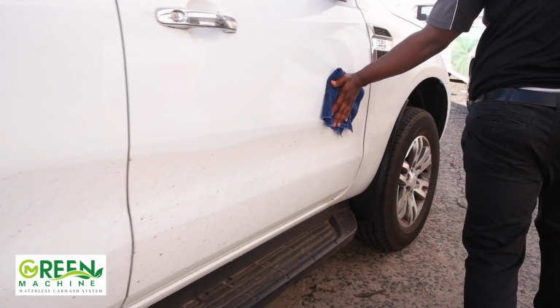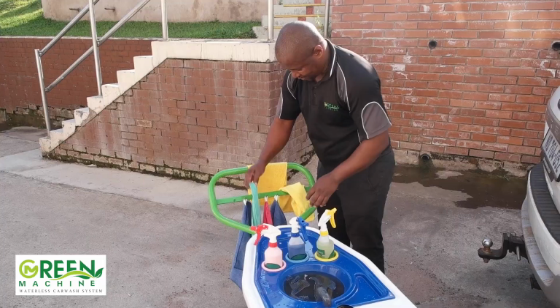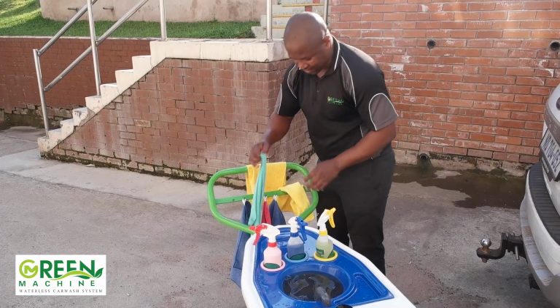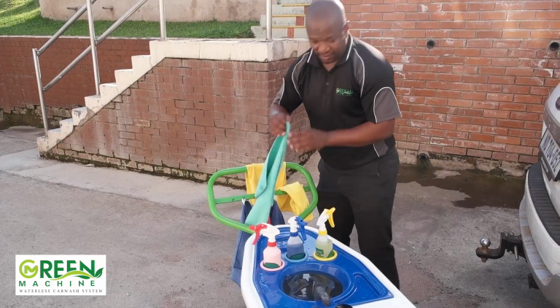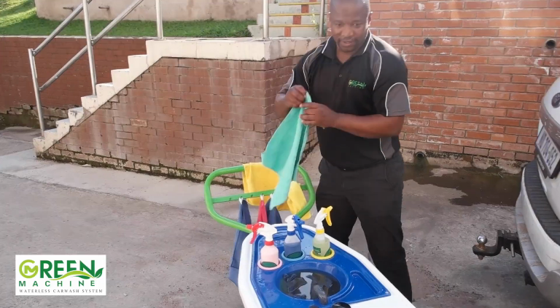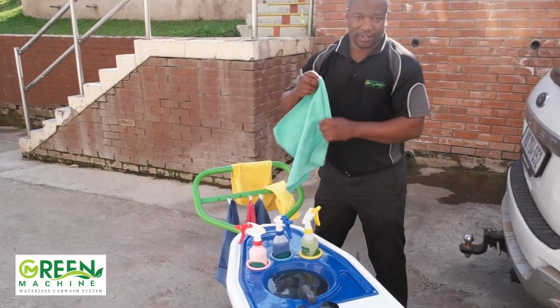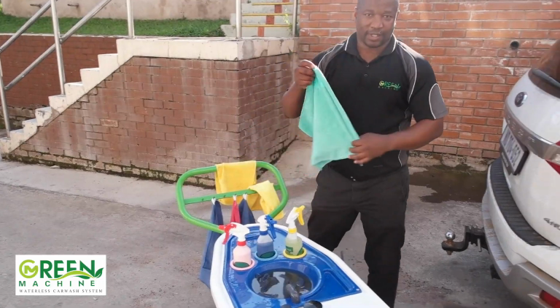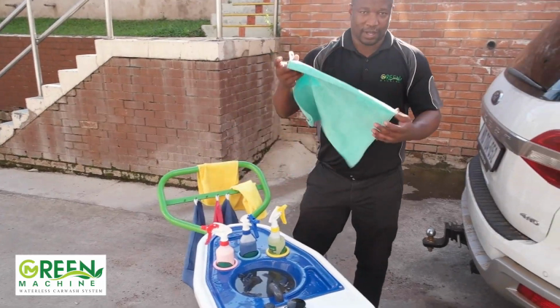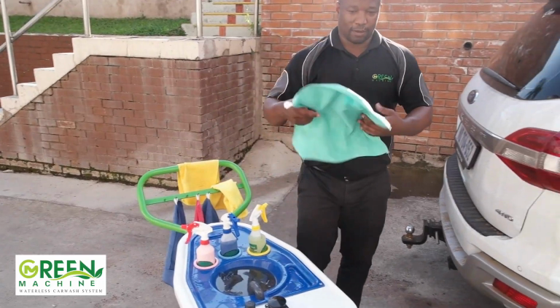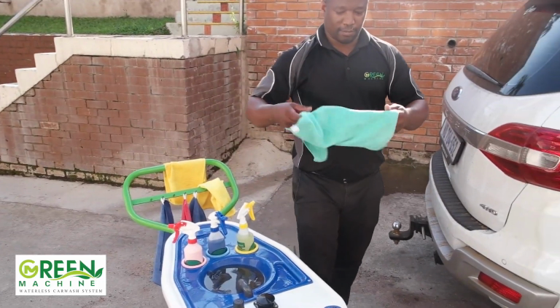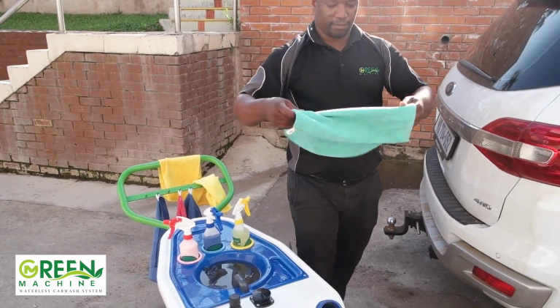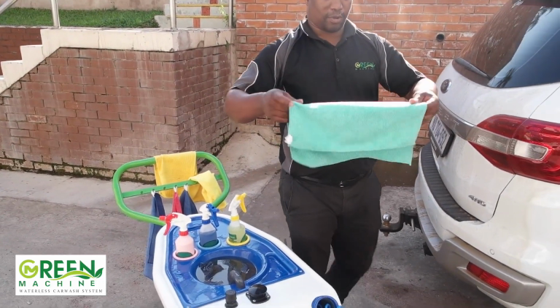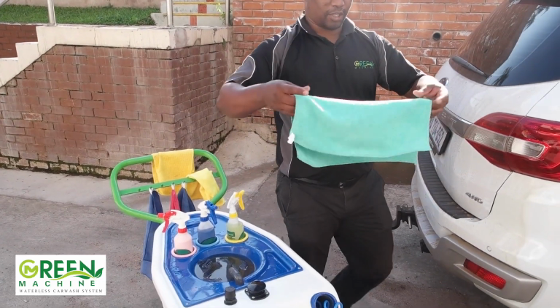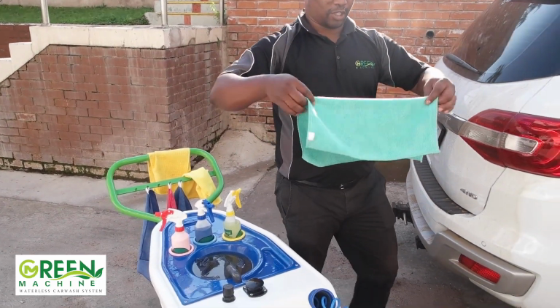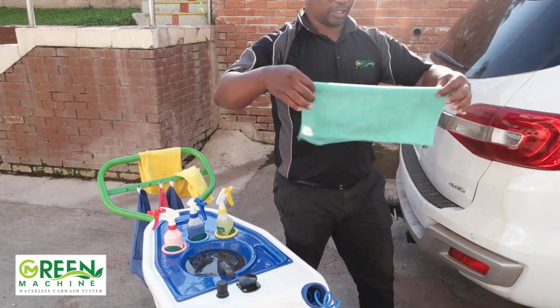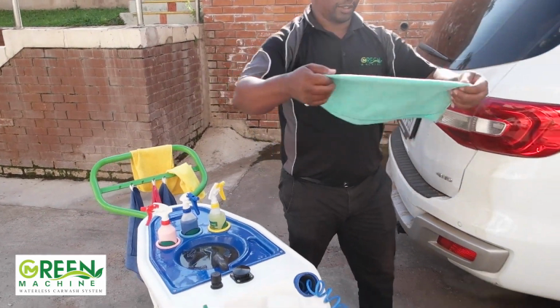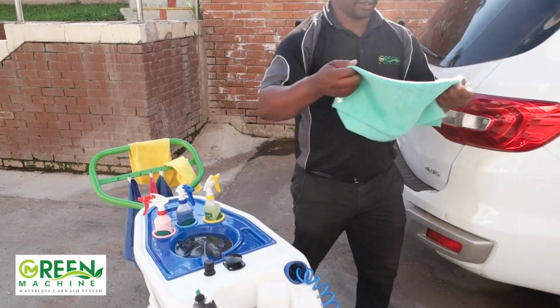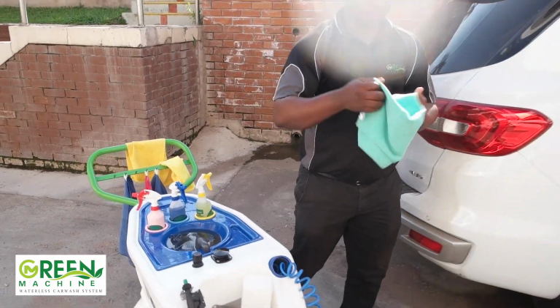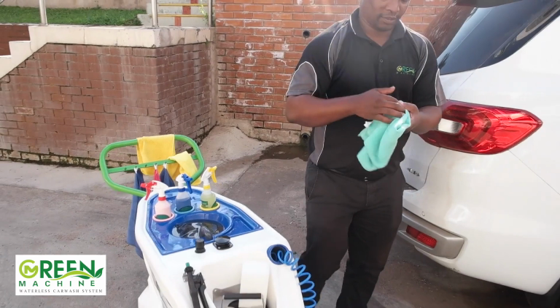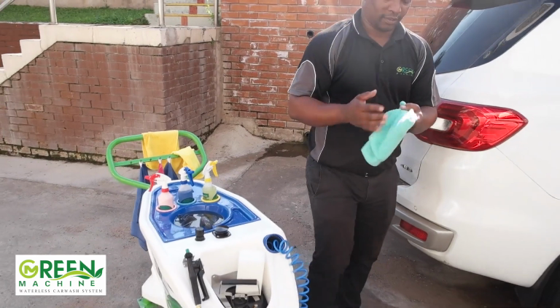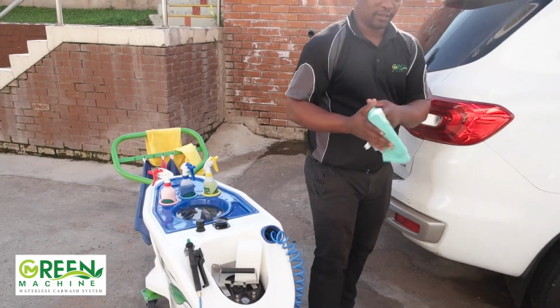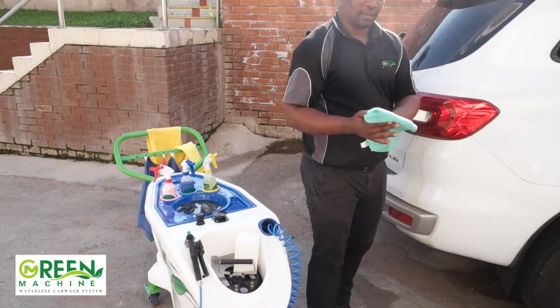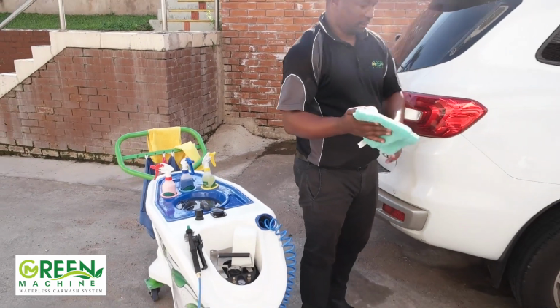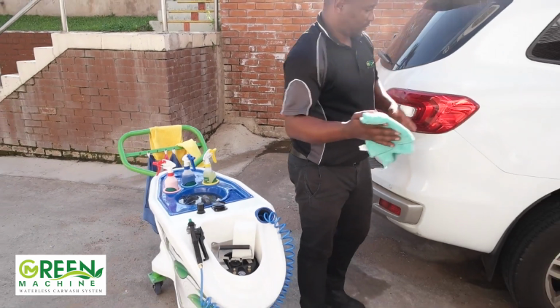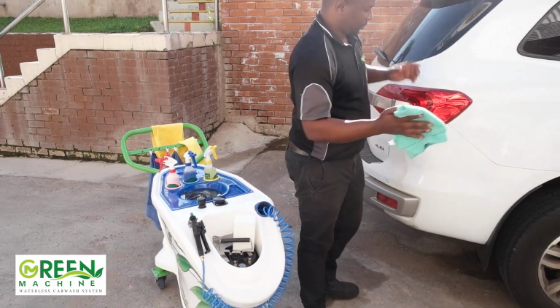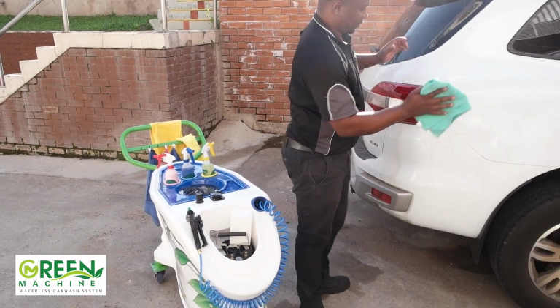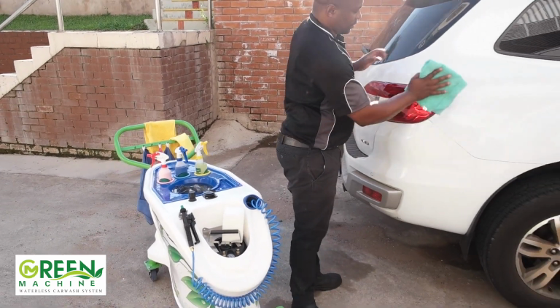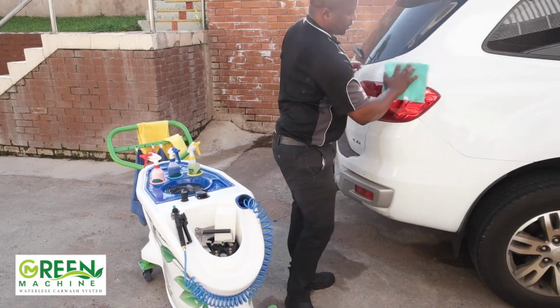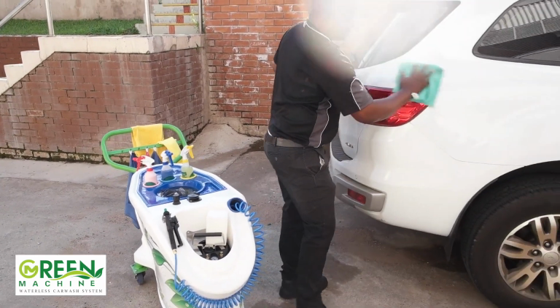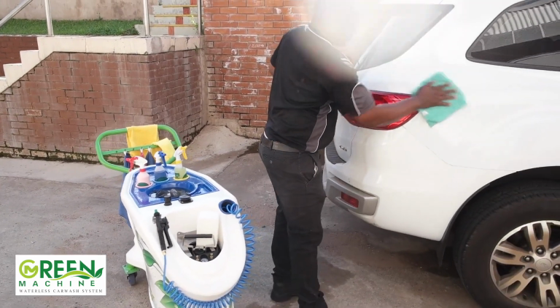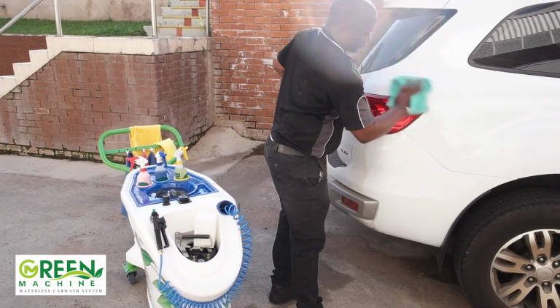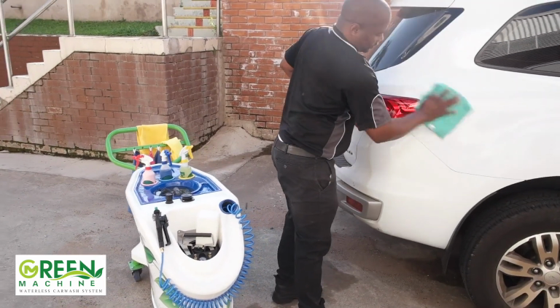When you've completed the whole vehicle, take the green cloth and buff the paintwork to give it that fantastic shine.